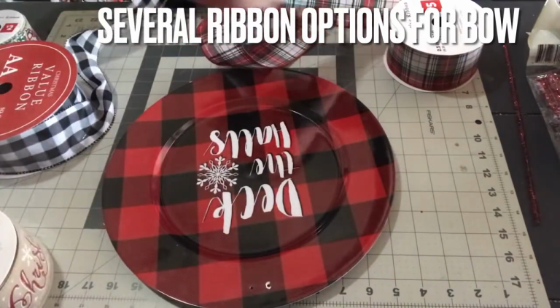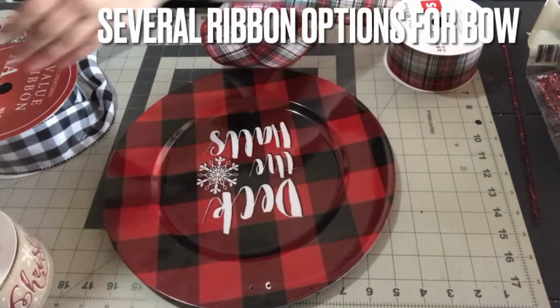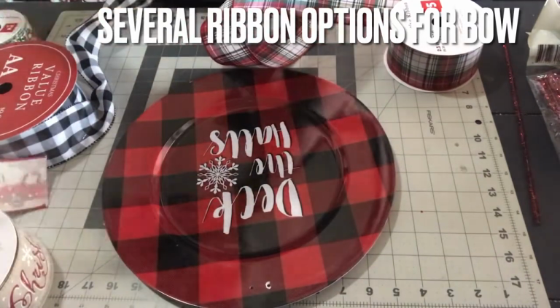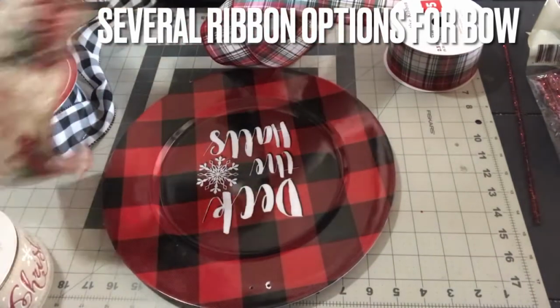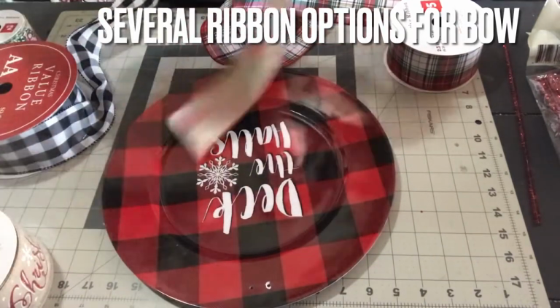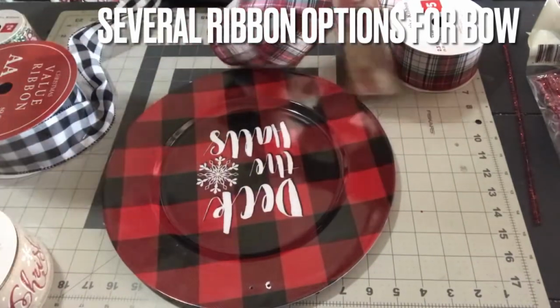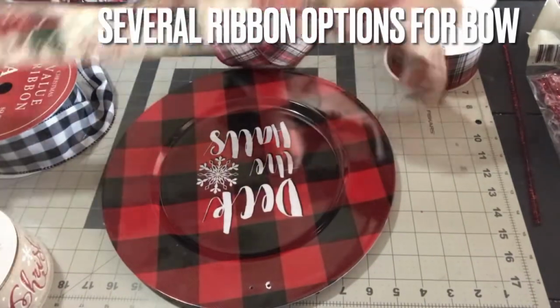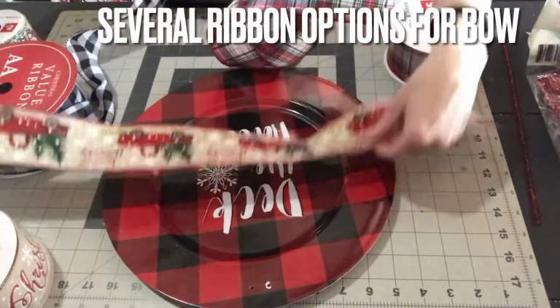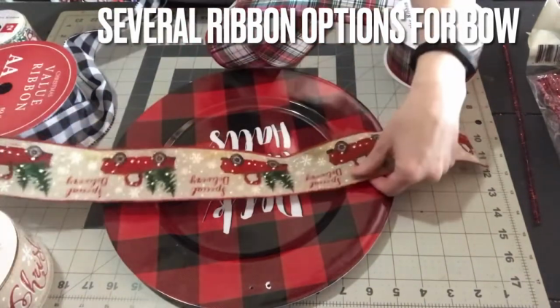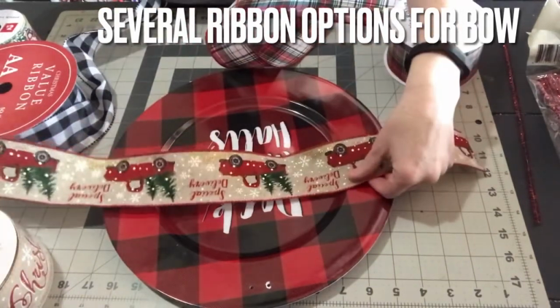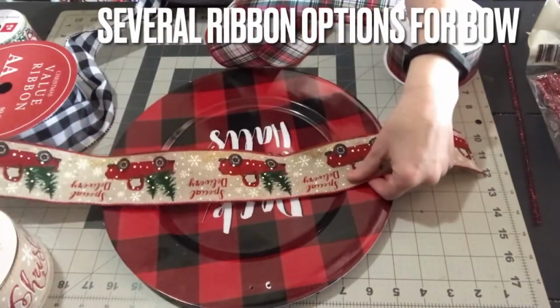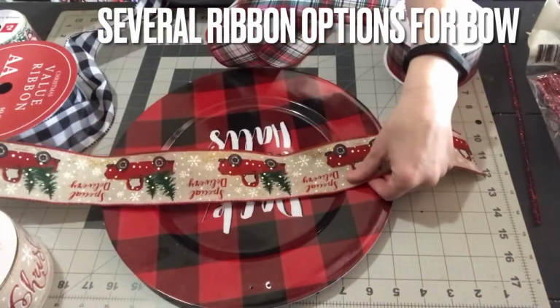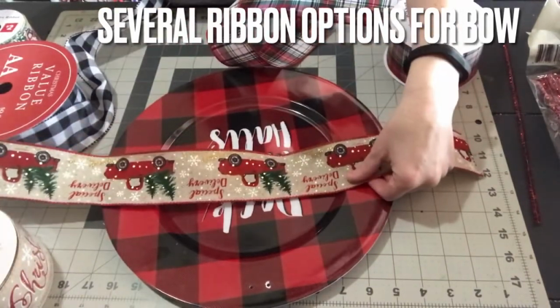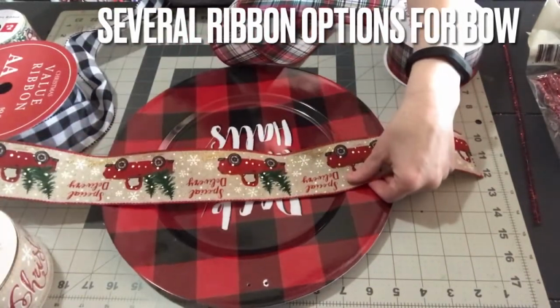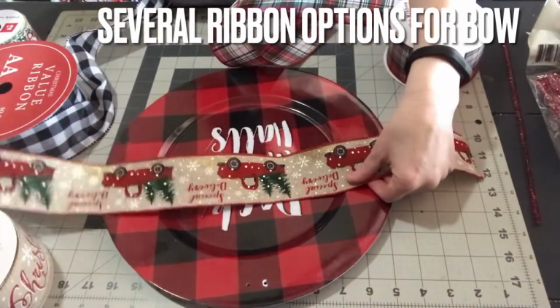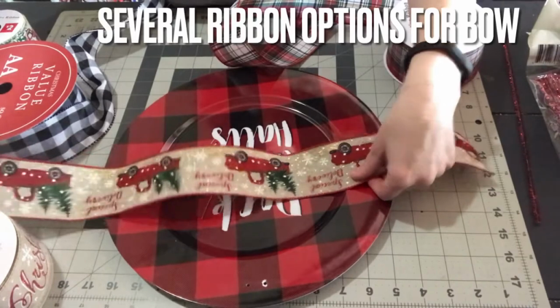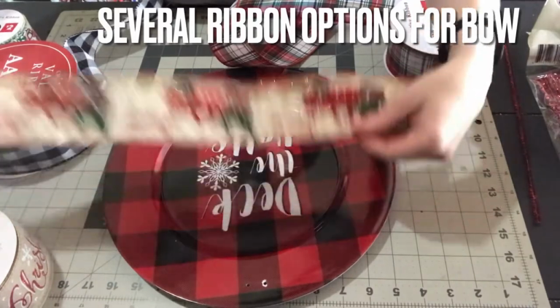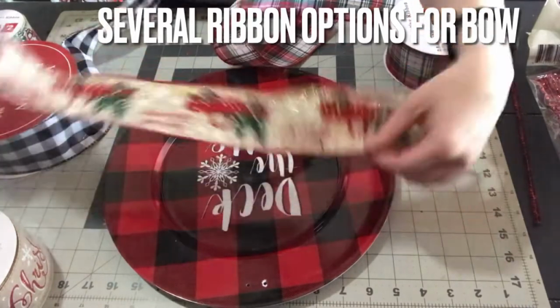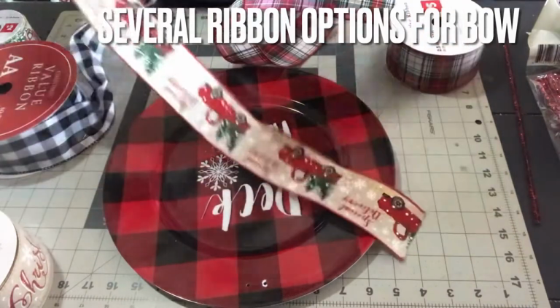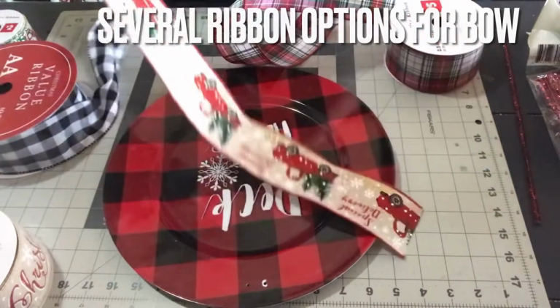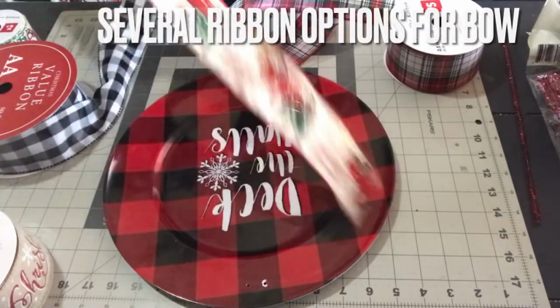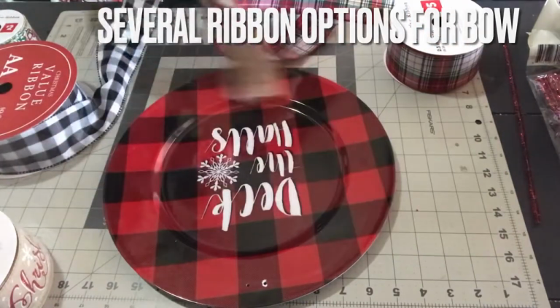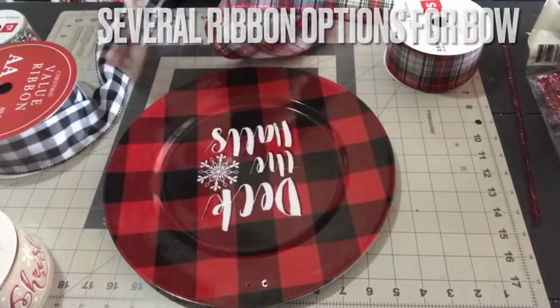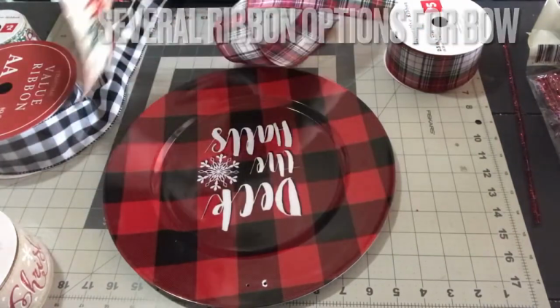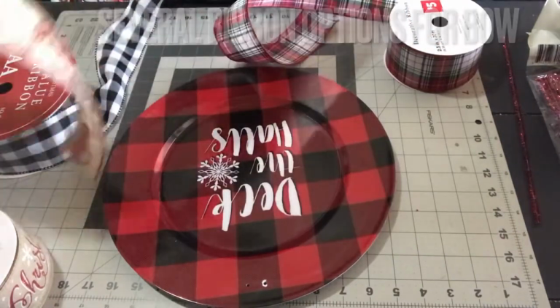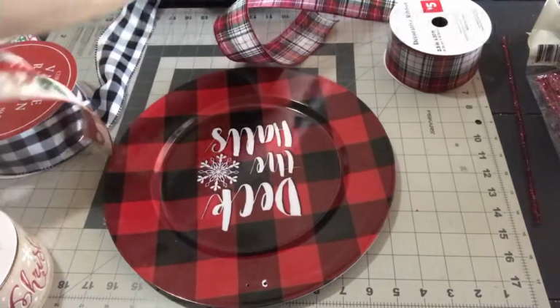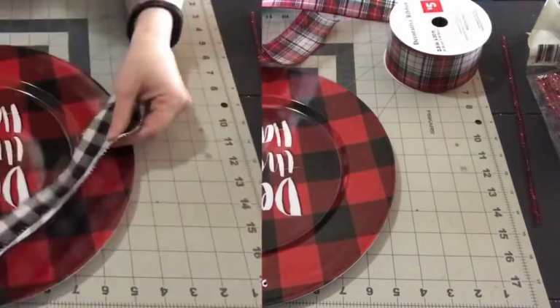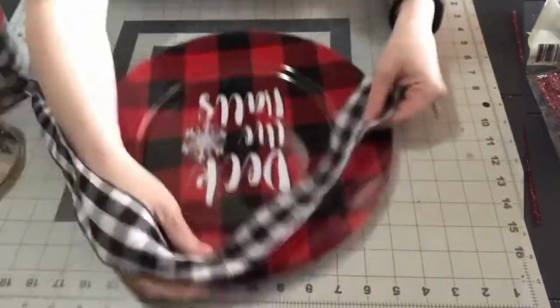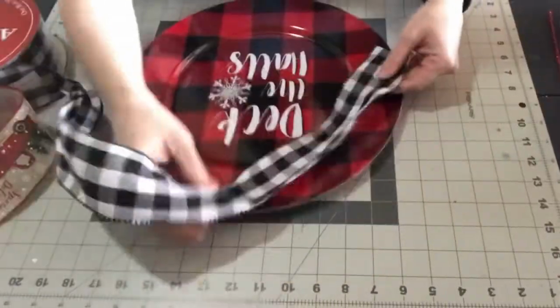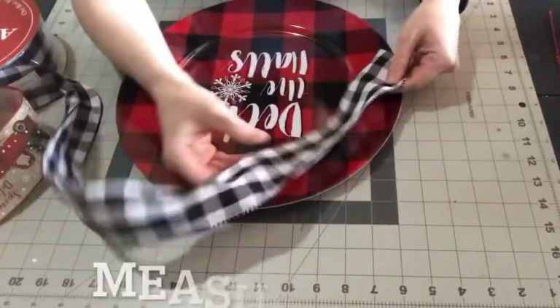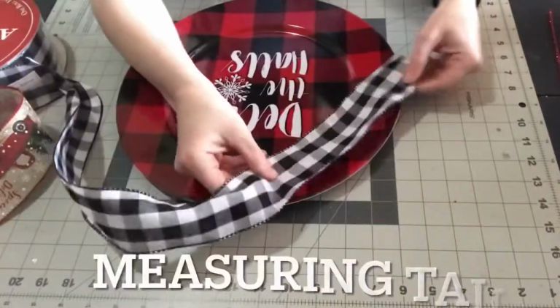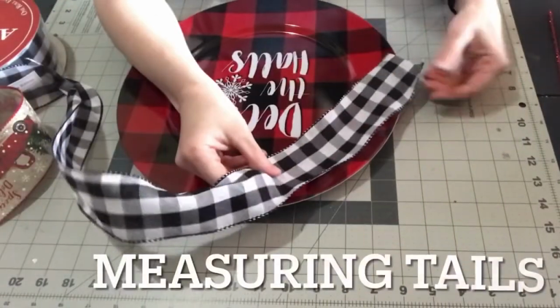Another tip when drilling the holes: put your finger on the top of the plate, turn it over, and then mark it with a marker so you know where to drill.